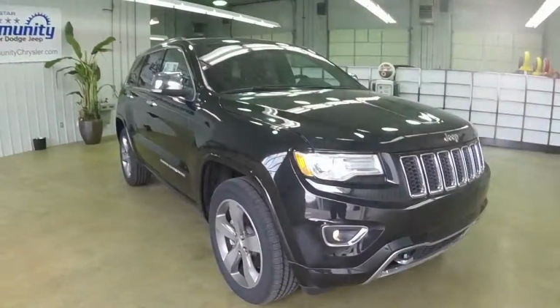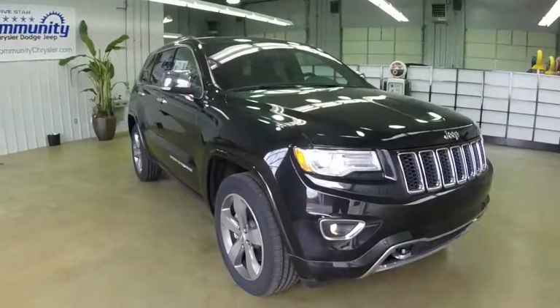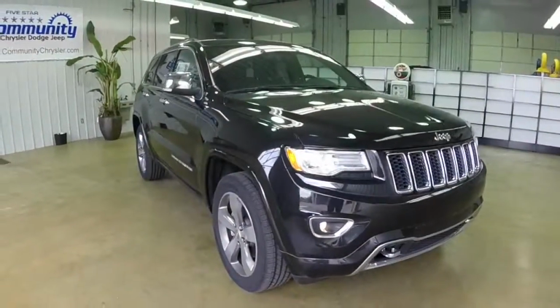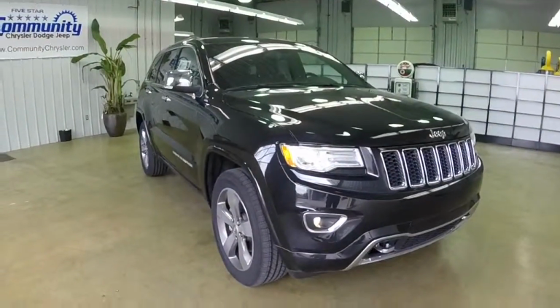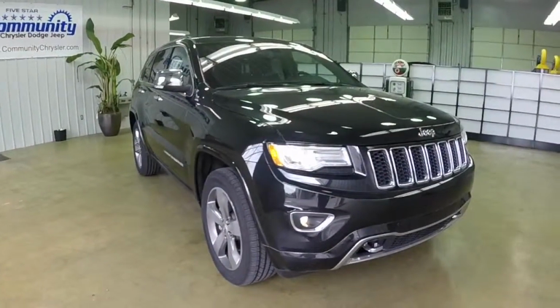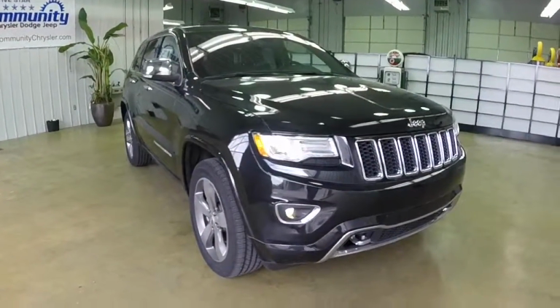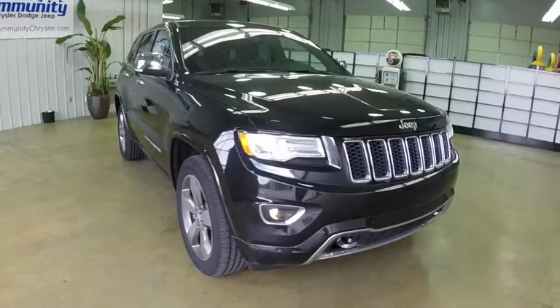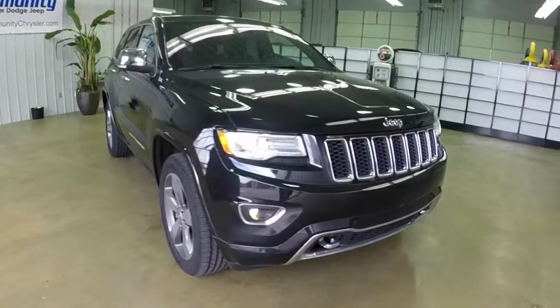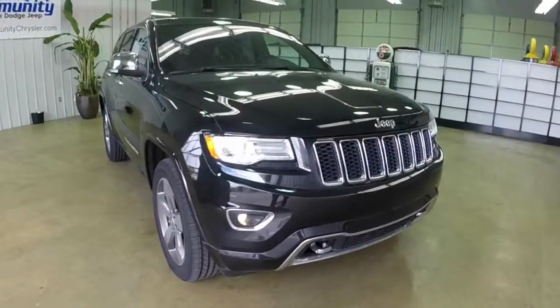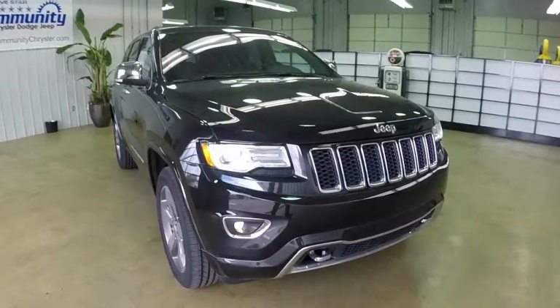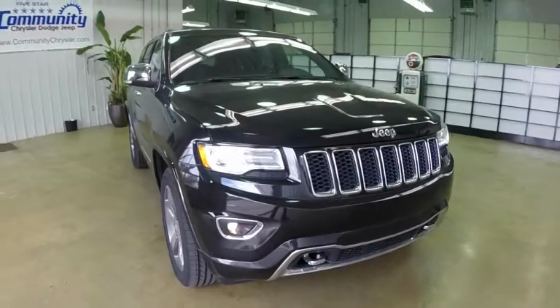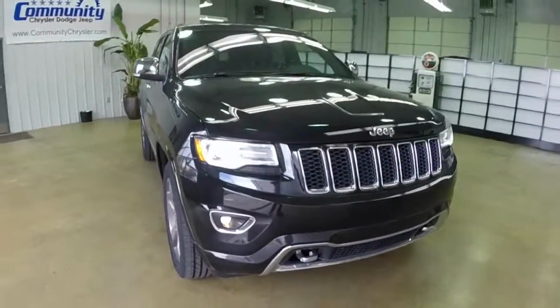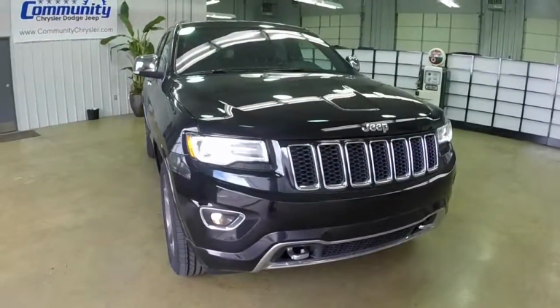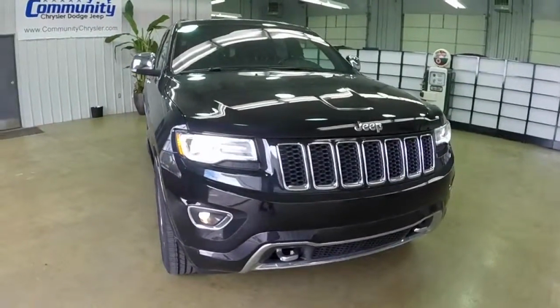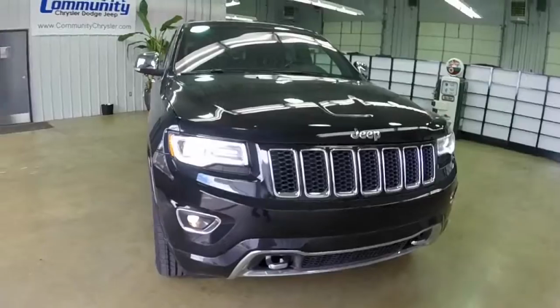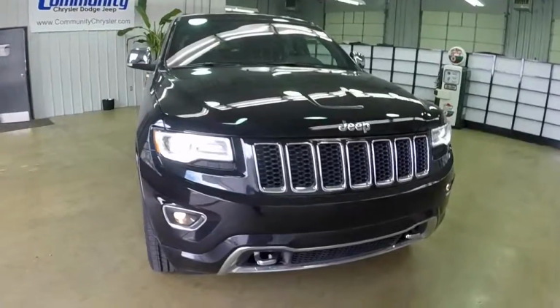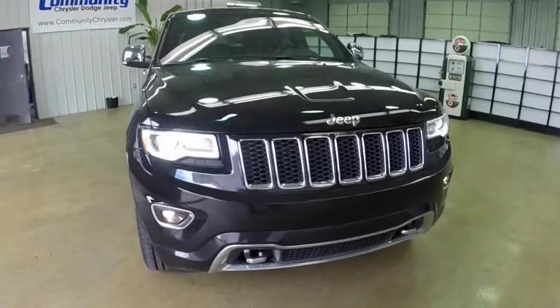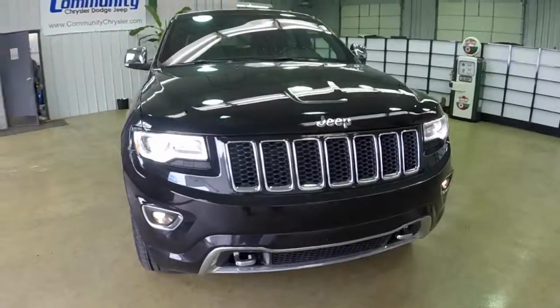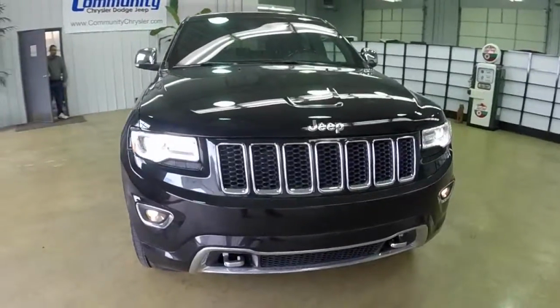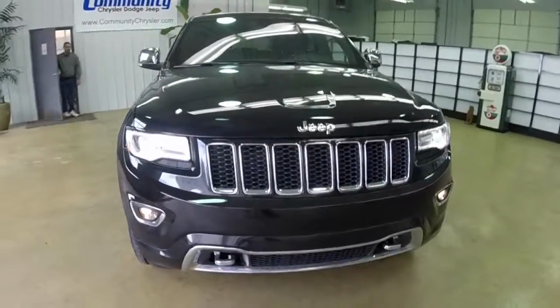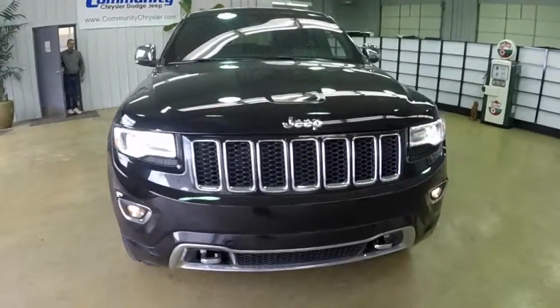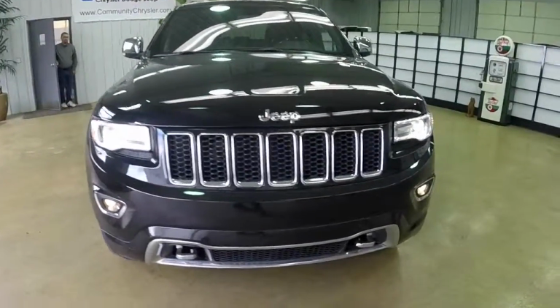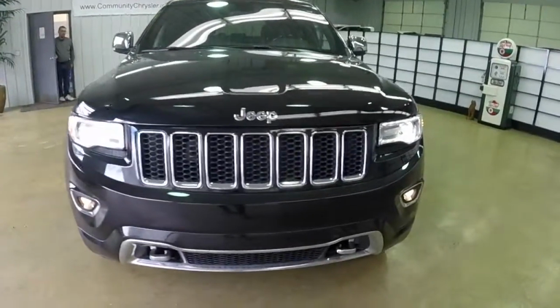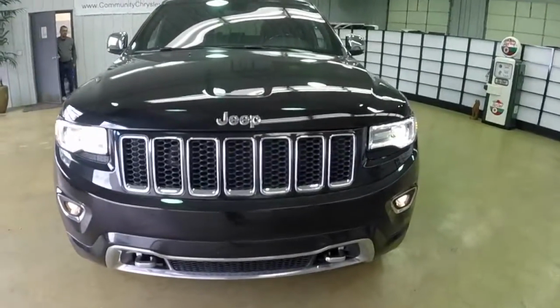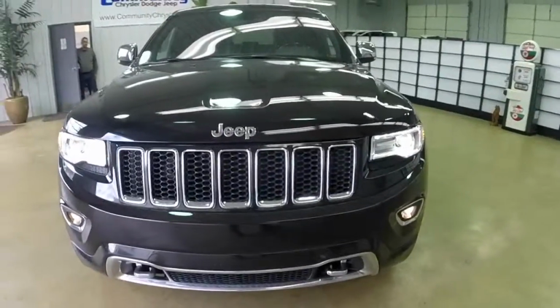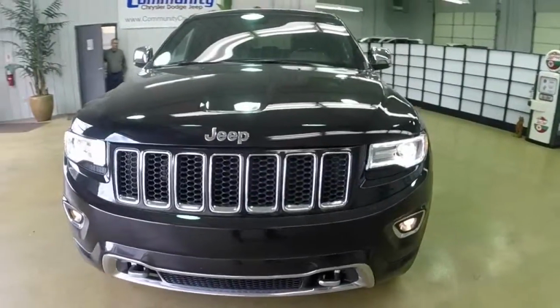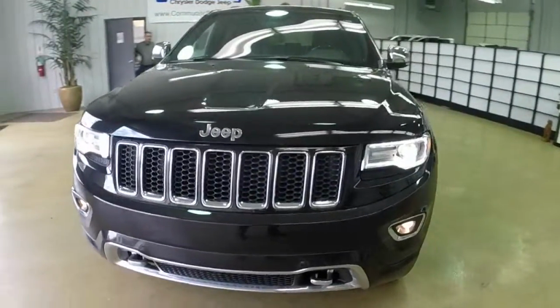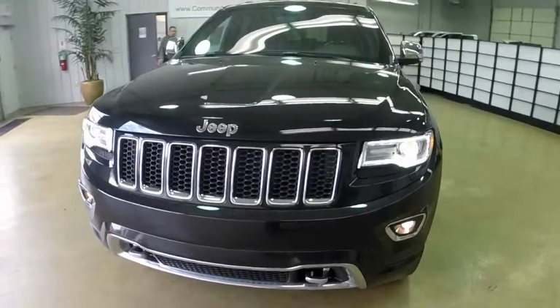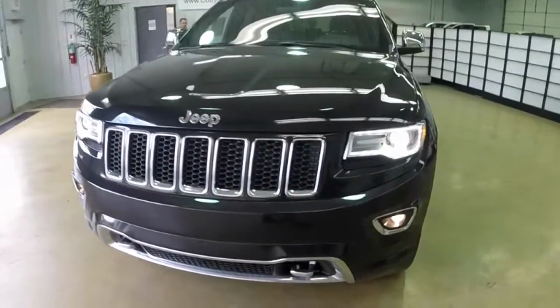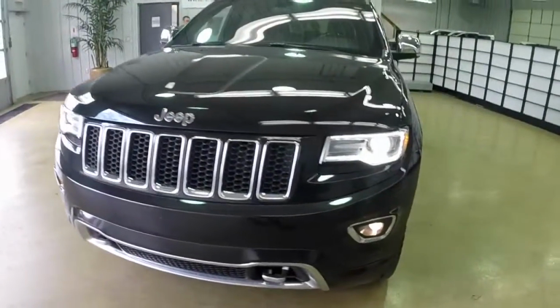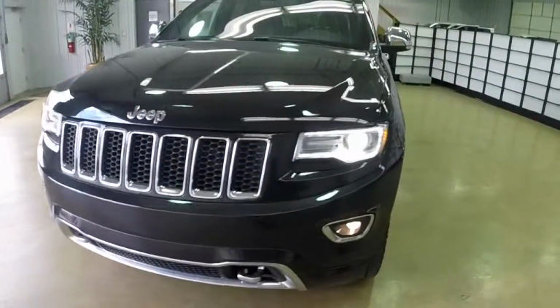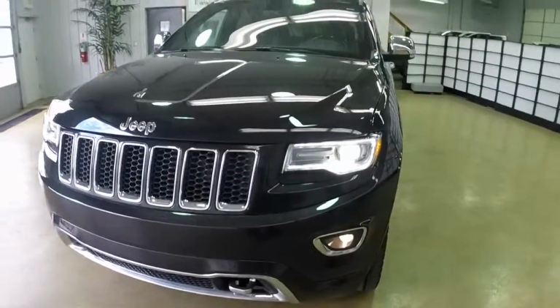Hello everyone. Today let's take a quick walk around look at this 2014 Jeep Grand Cherokee Overland.